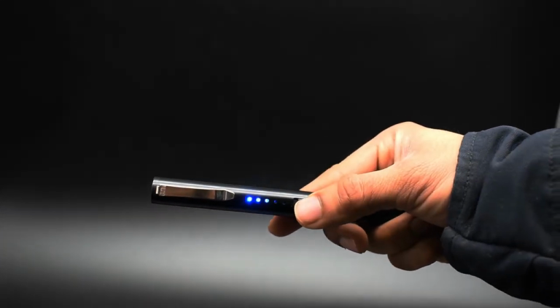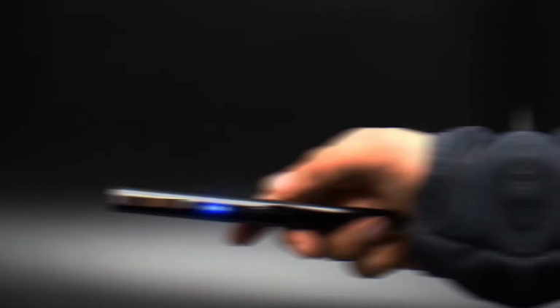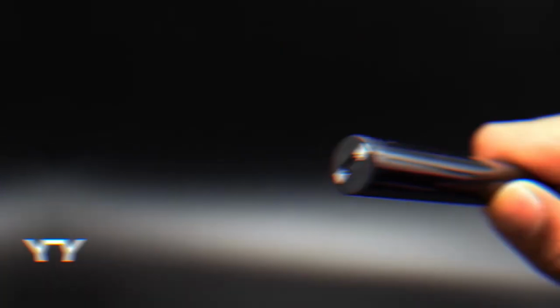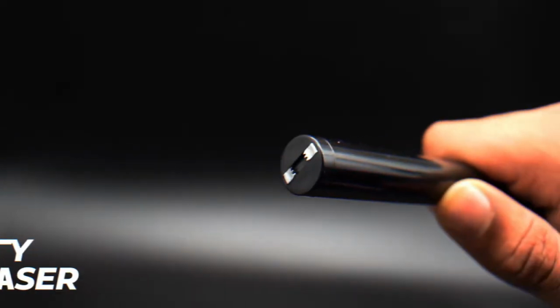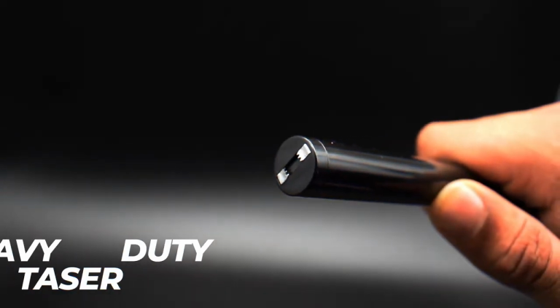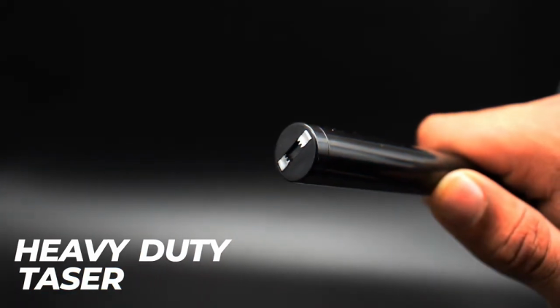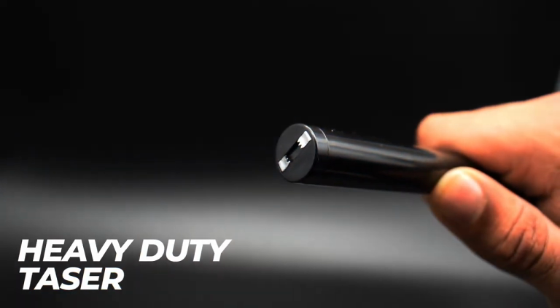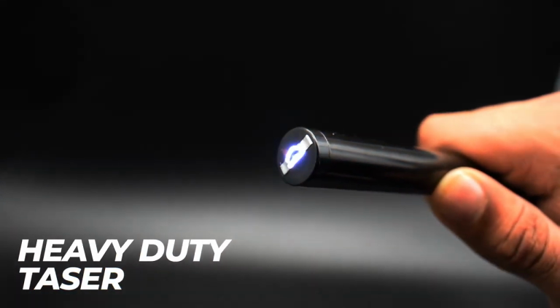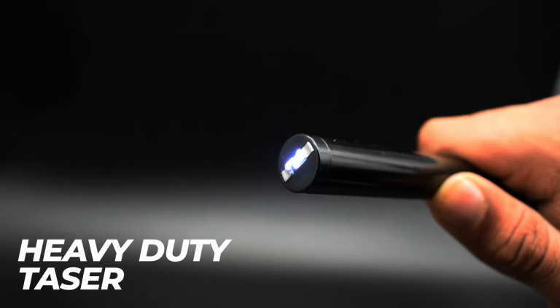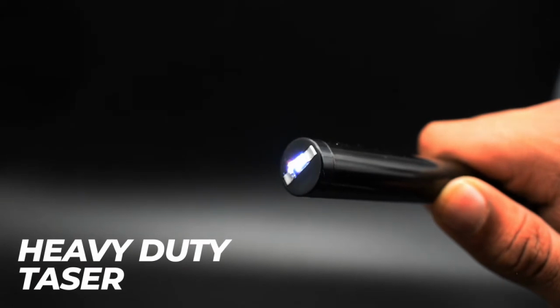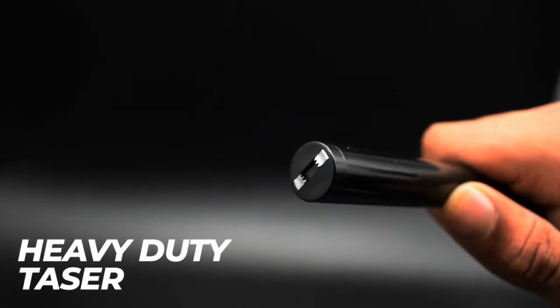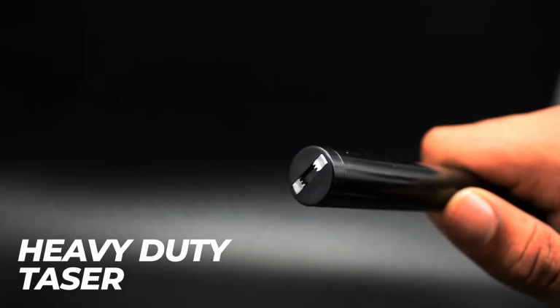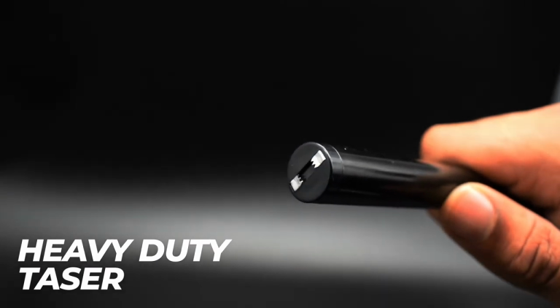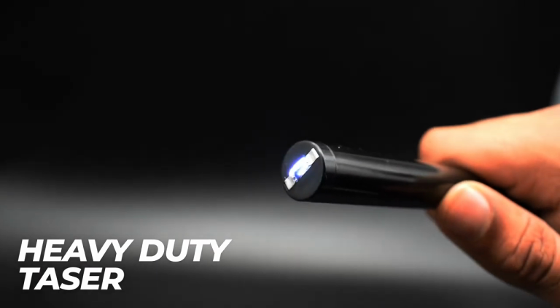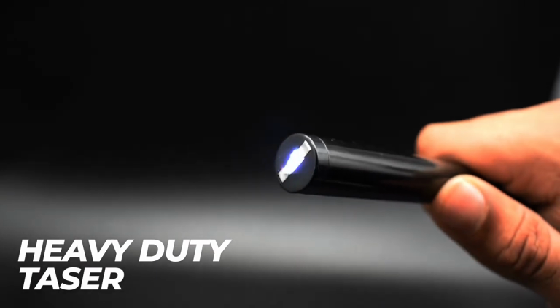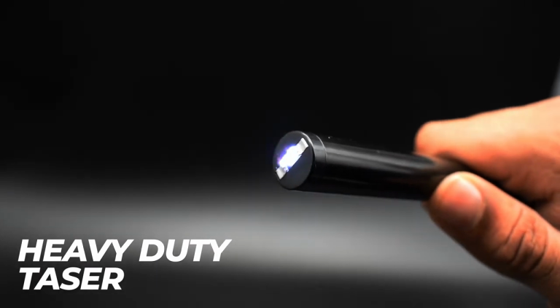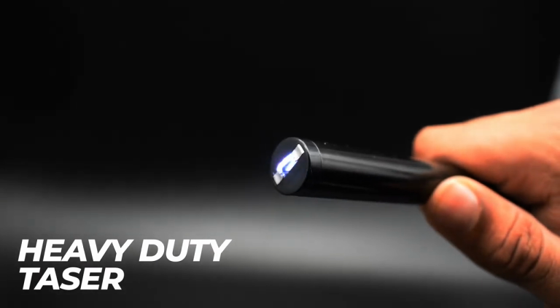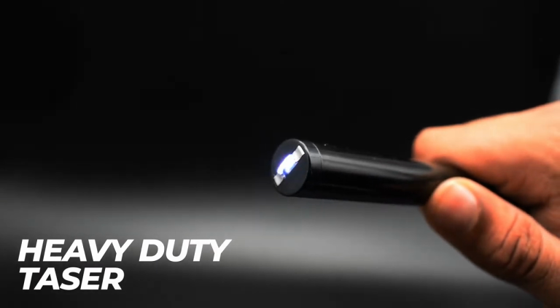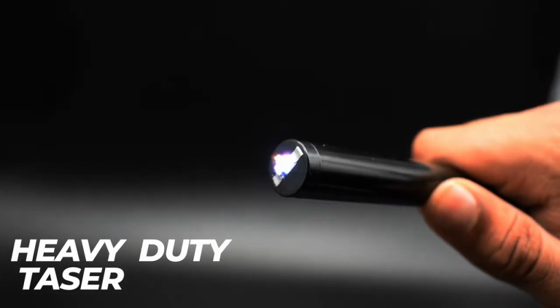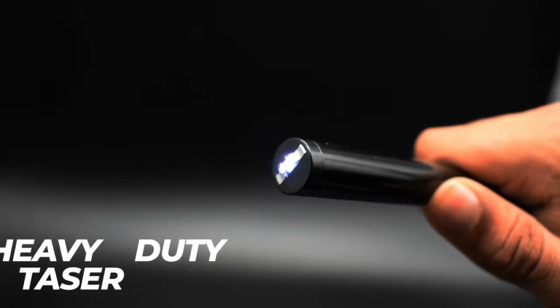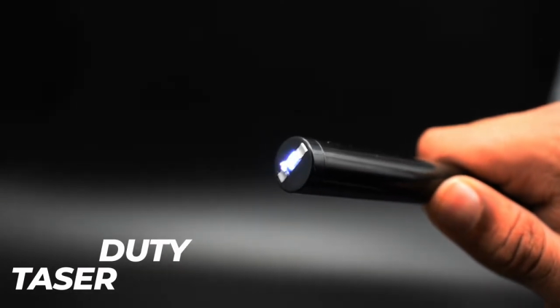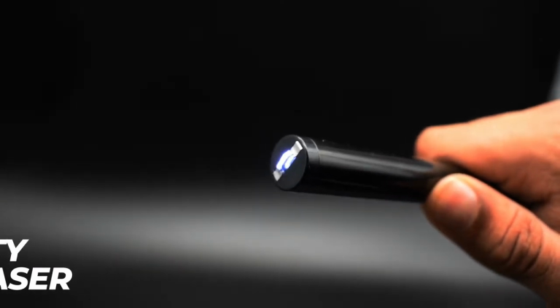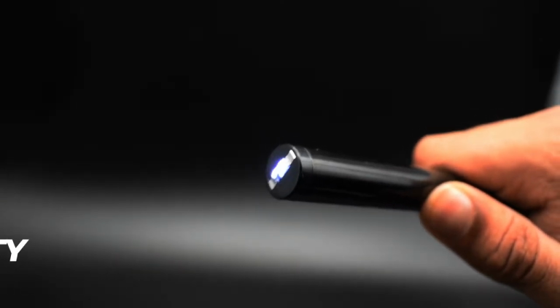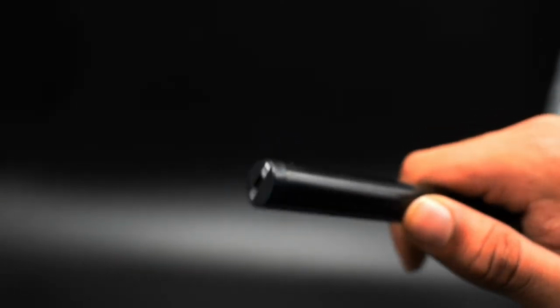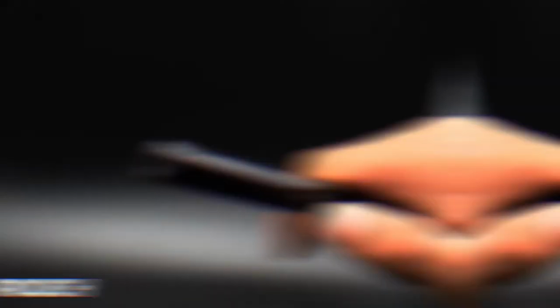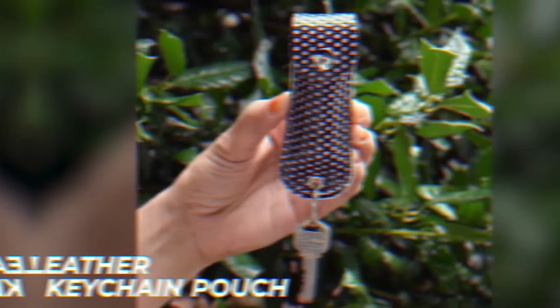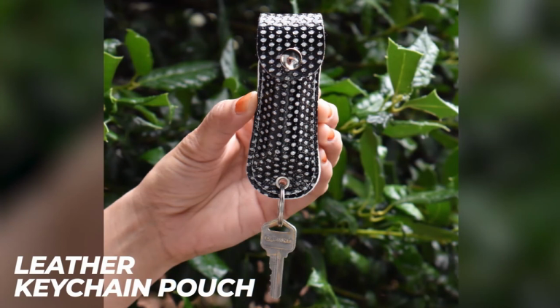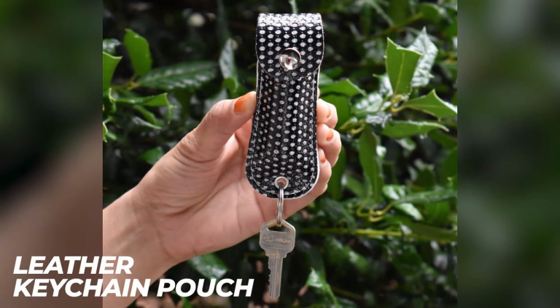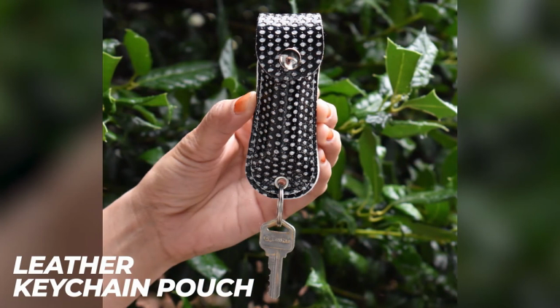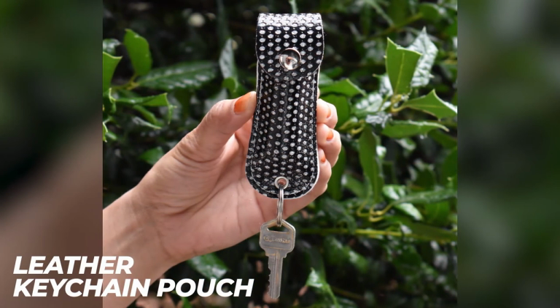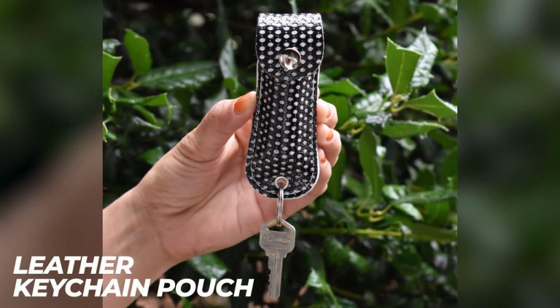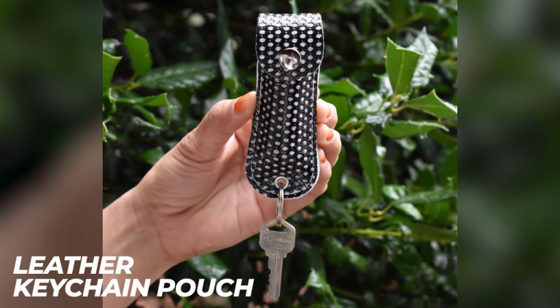Heavy duty taser. Leather keychain pouch.